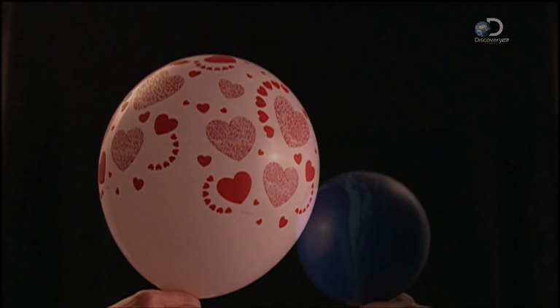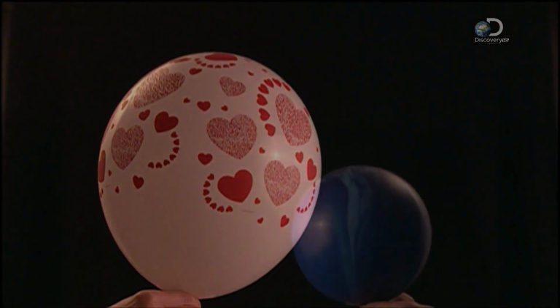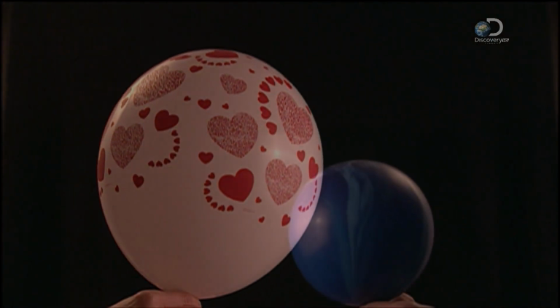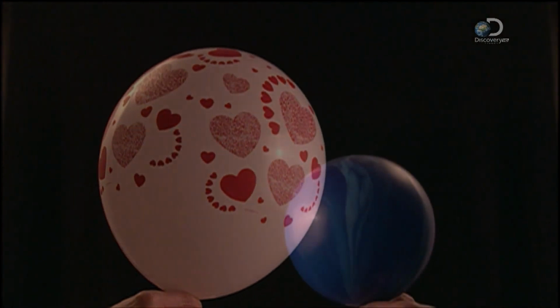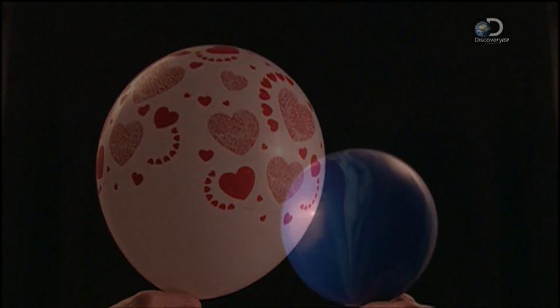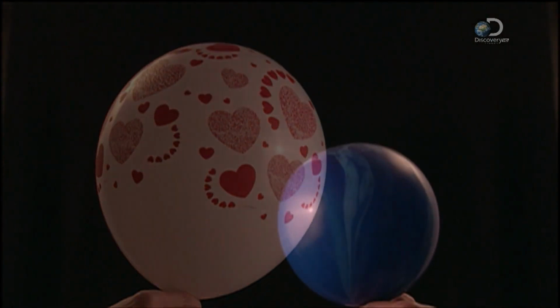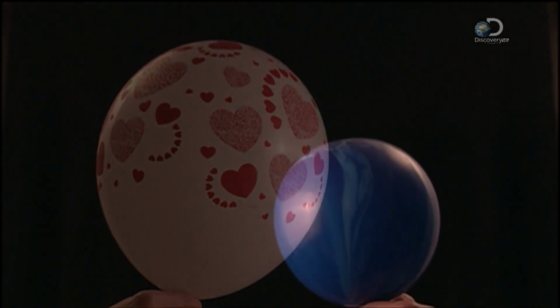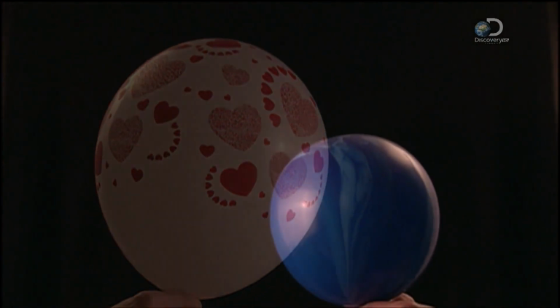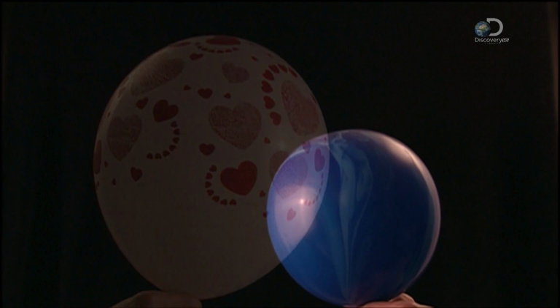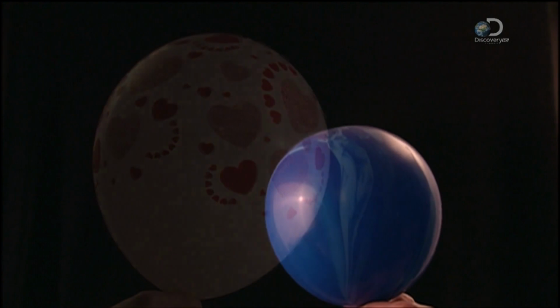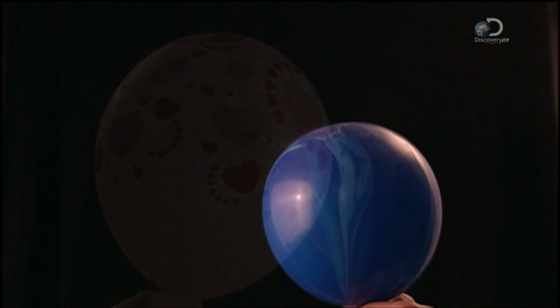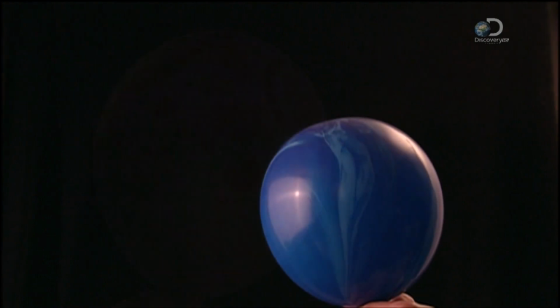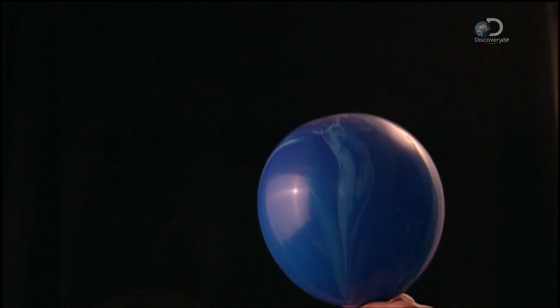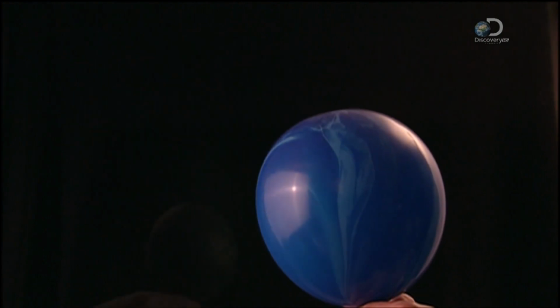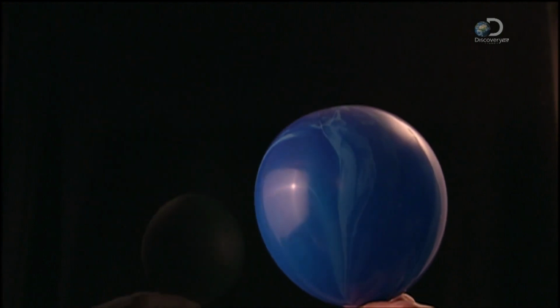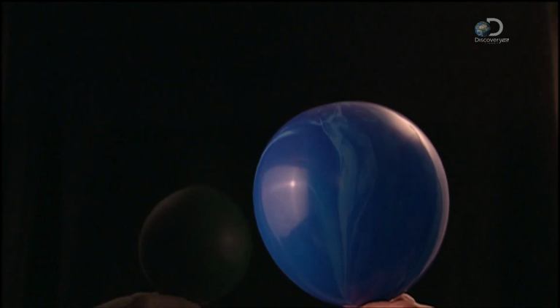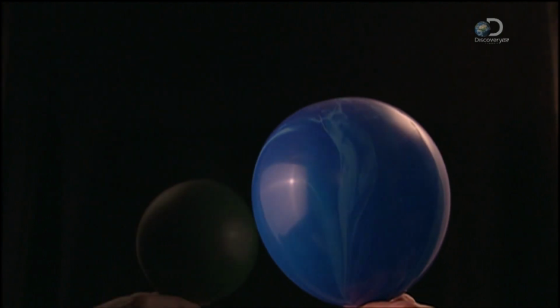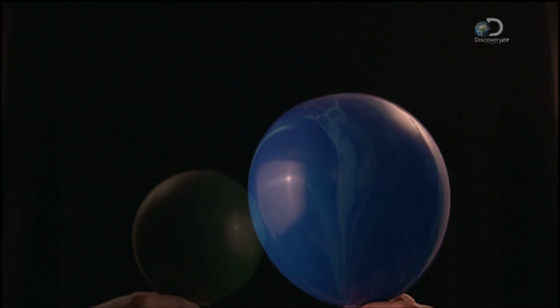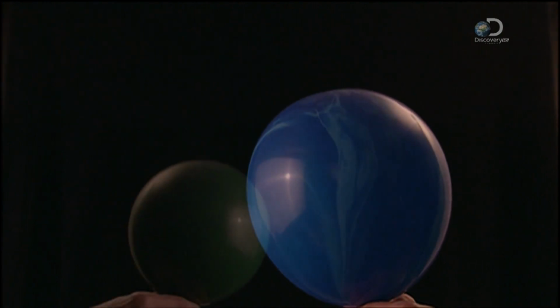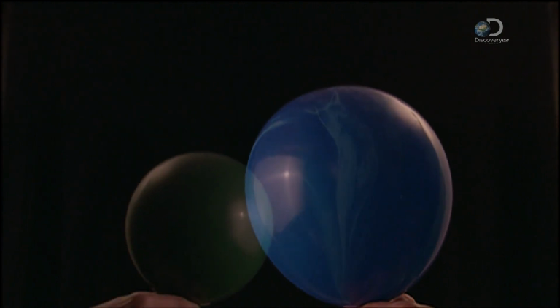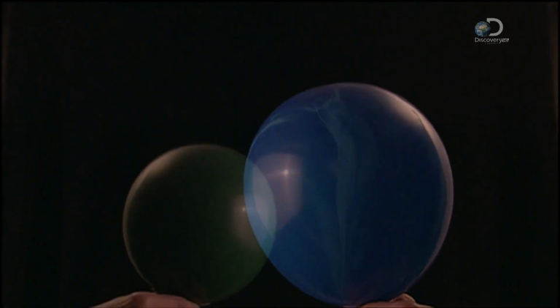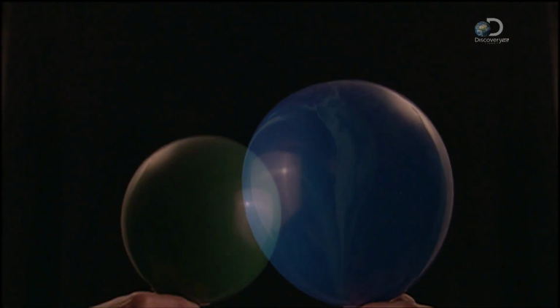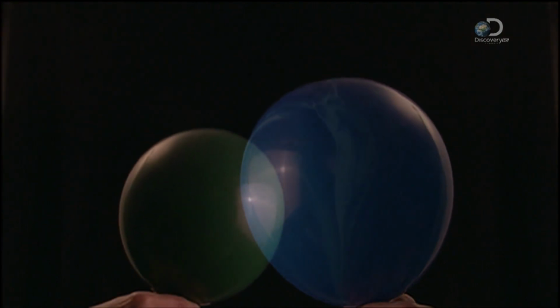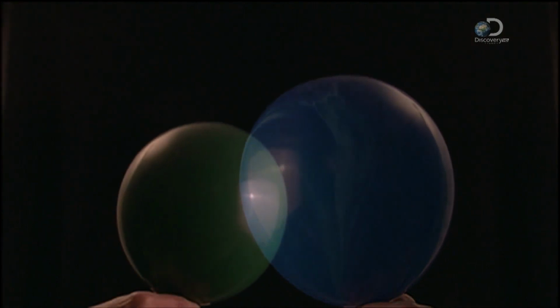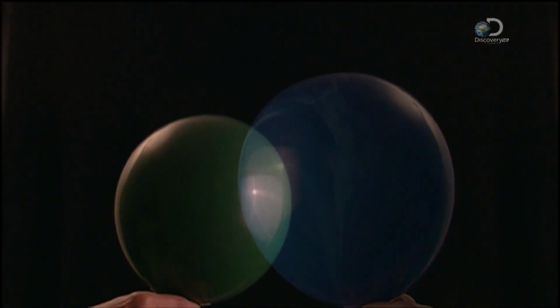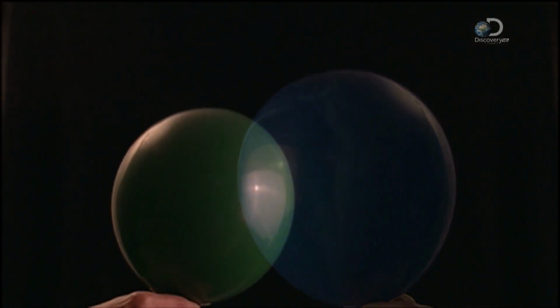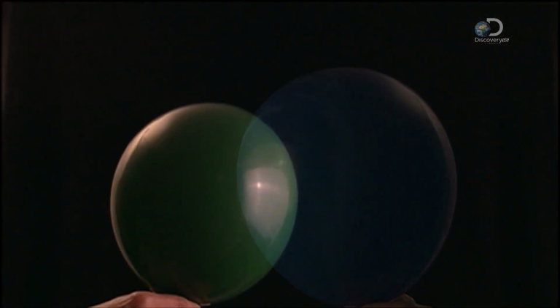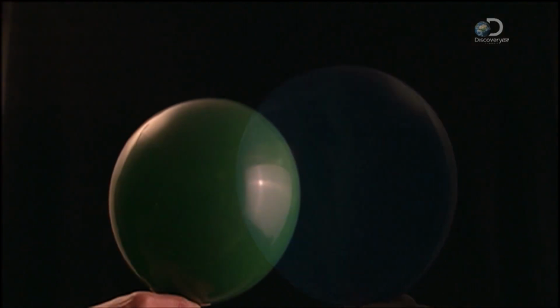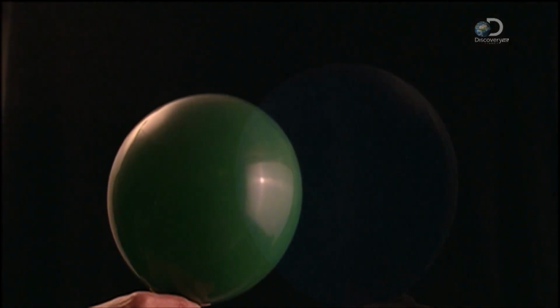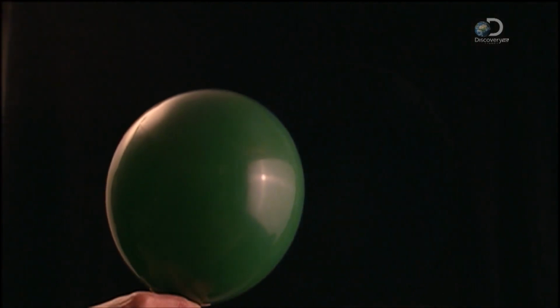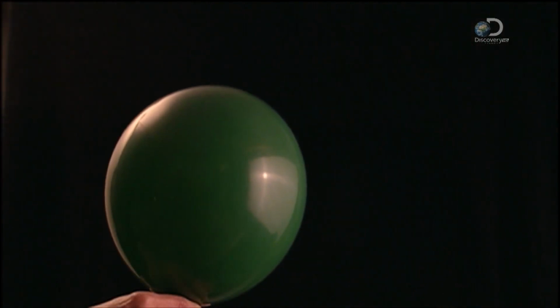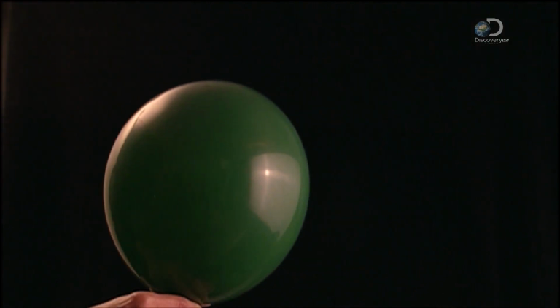Balloons were first mass-produced in the 1930s, and after that, the sky was the limit.